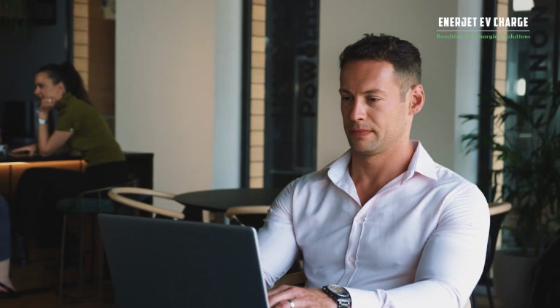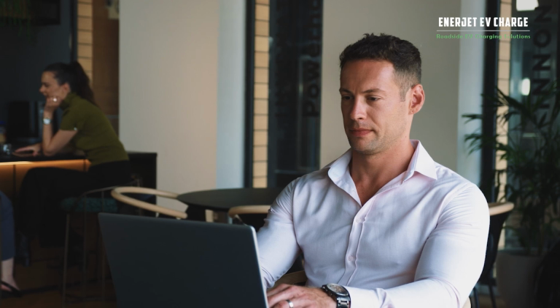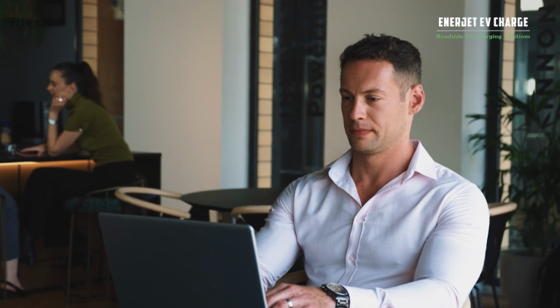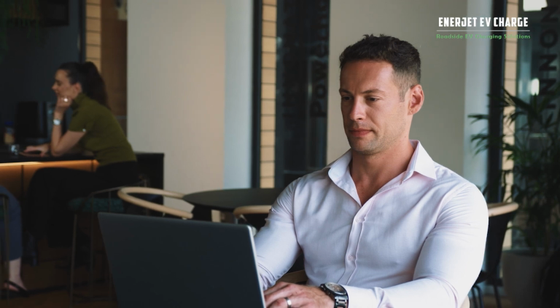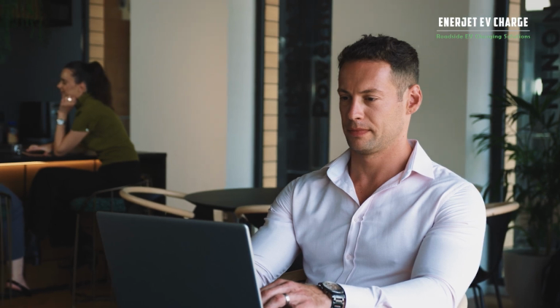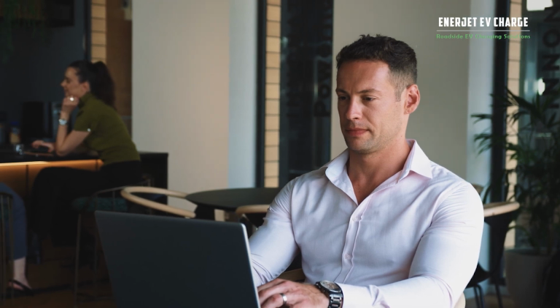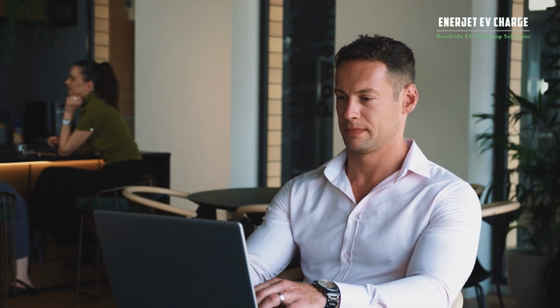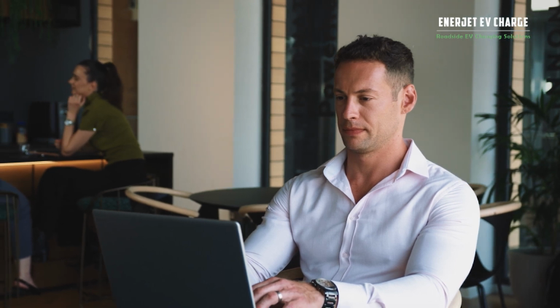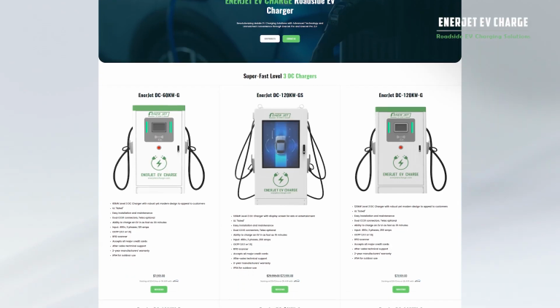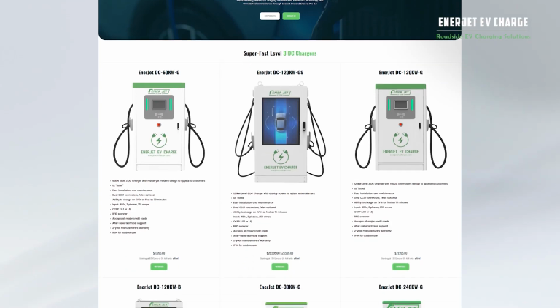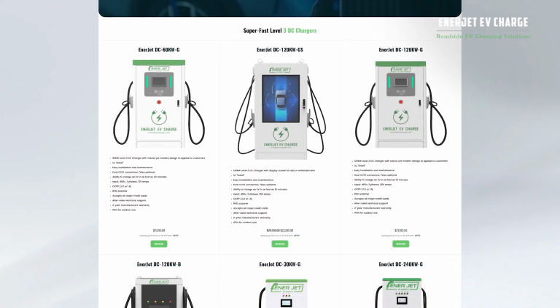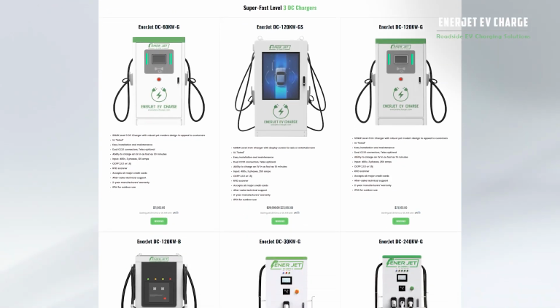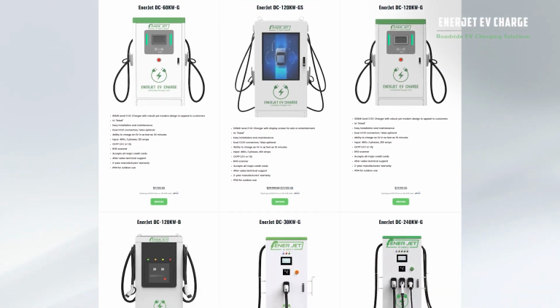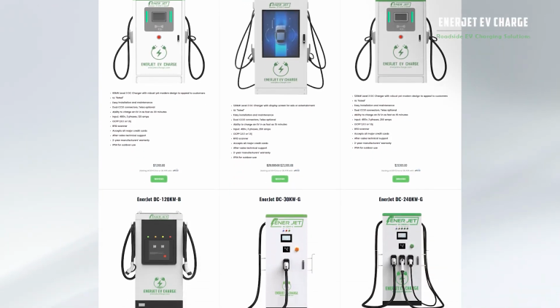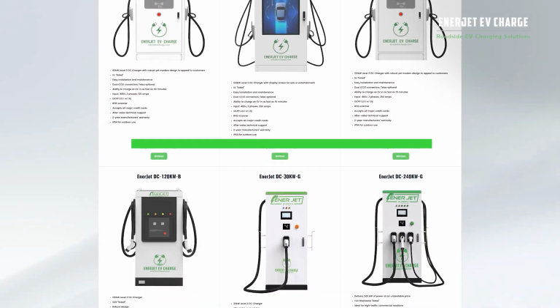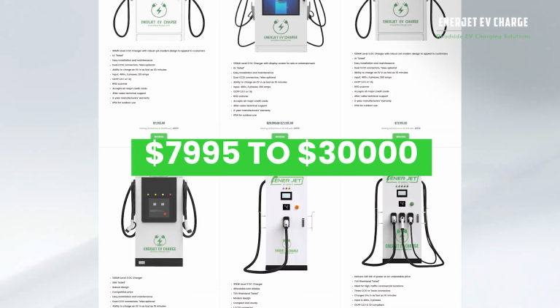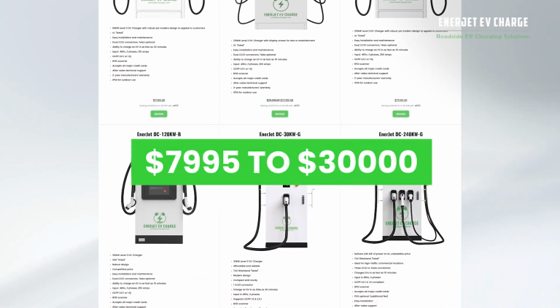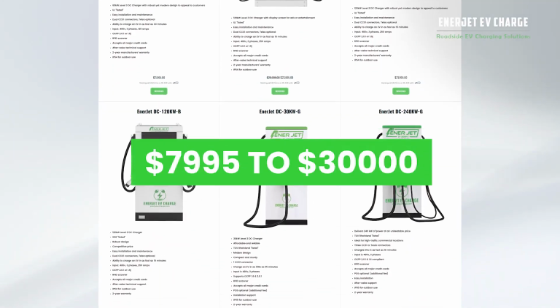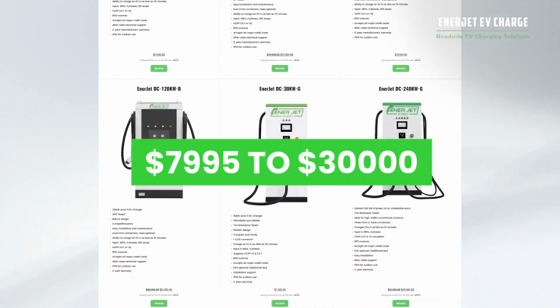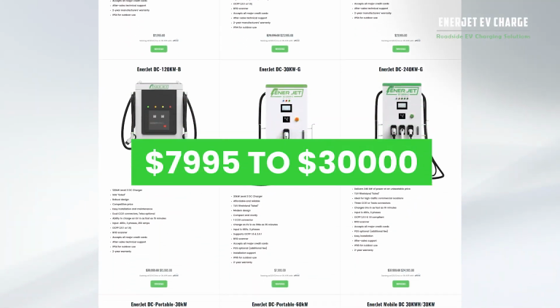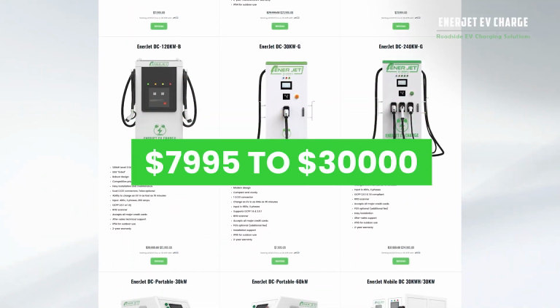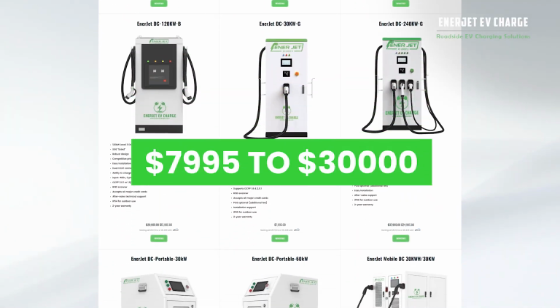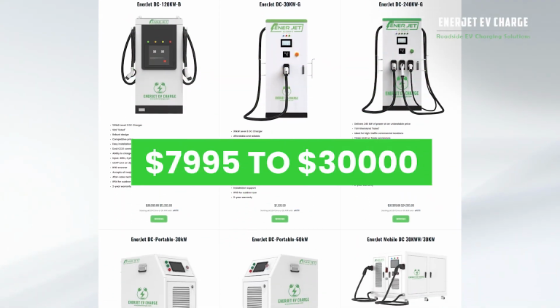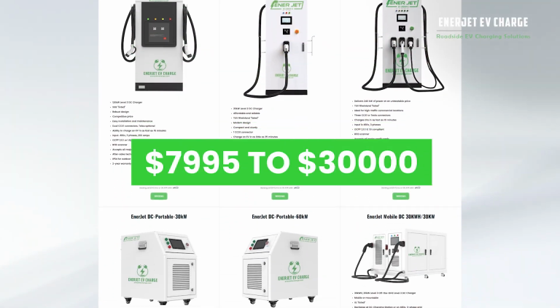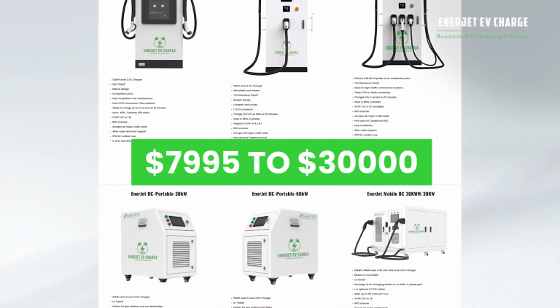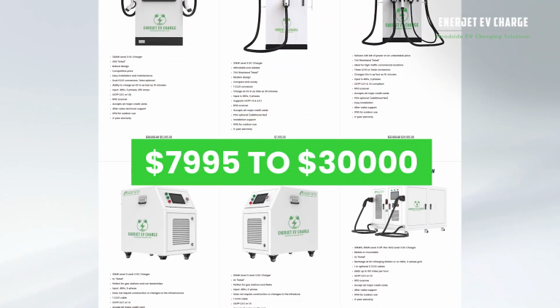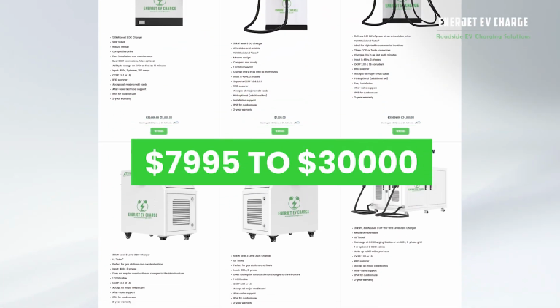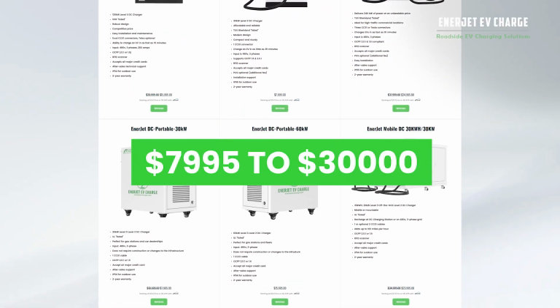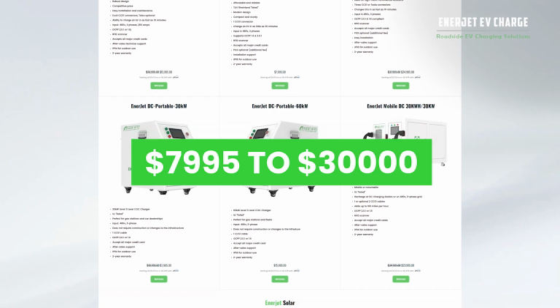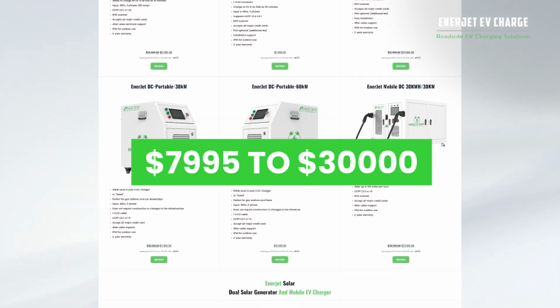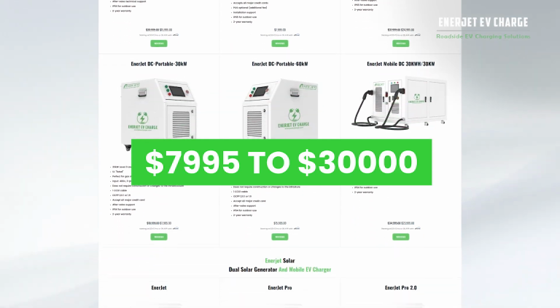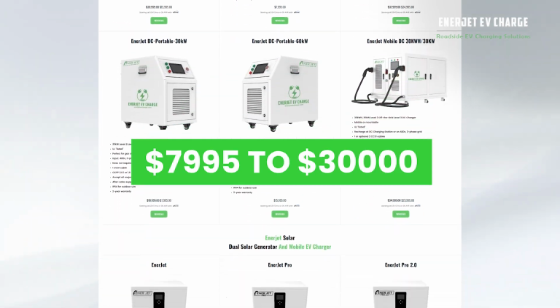We have chargers for every budget, with DC chargers ranging from $7,995 to $30,000.